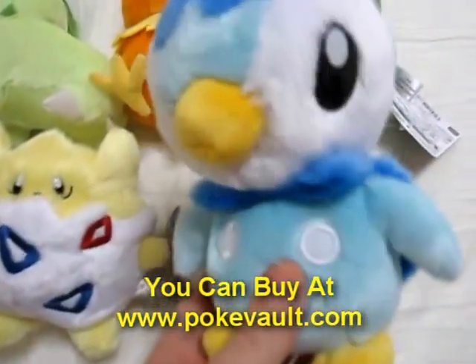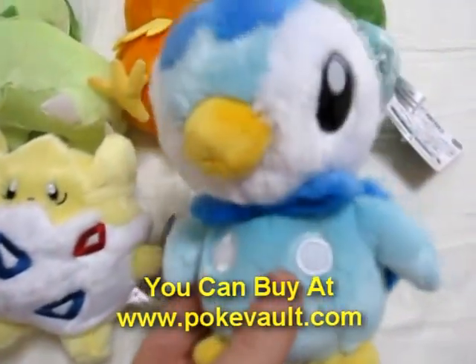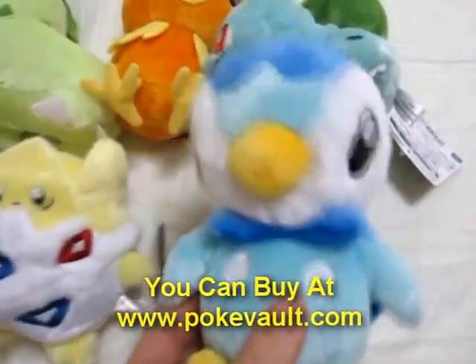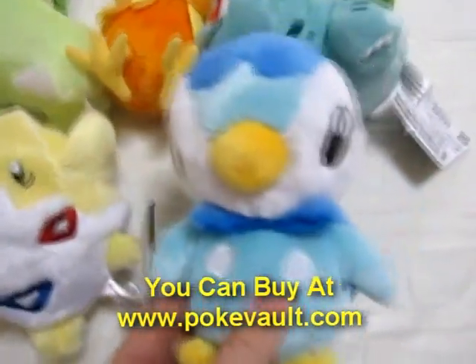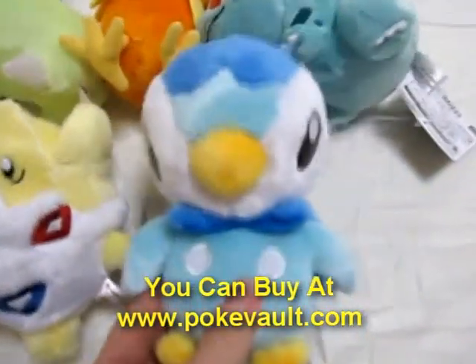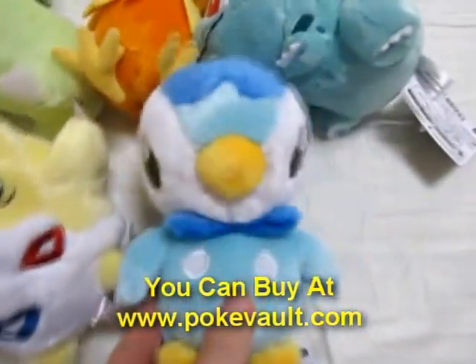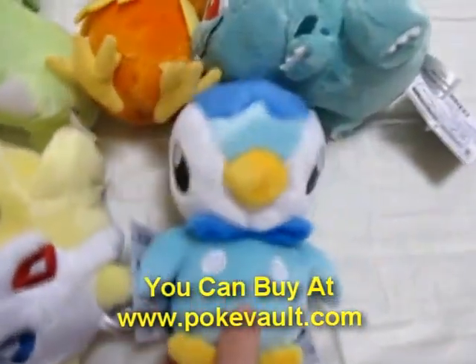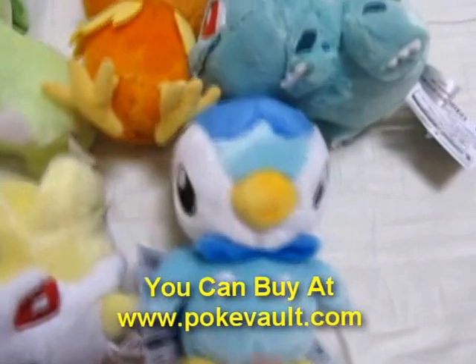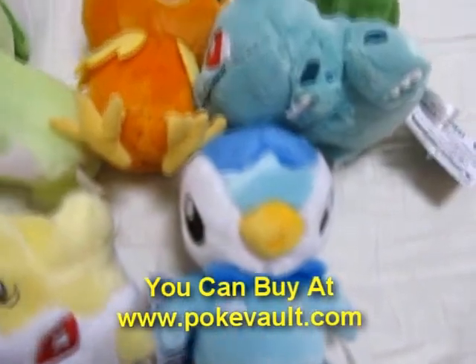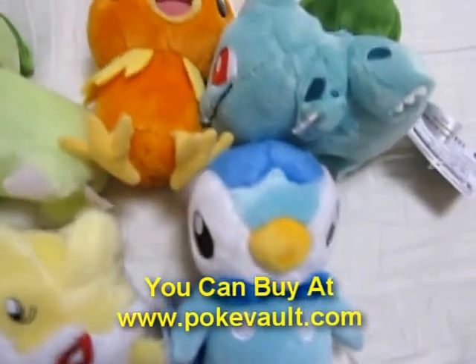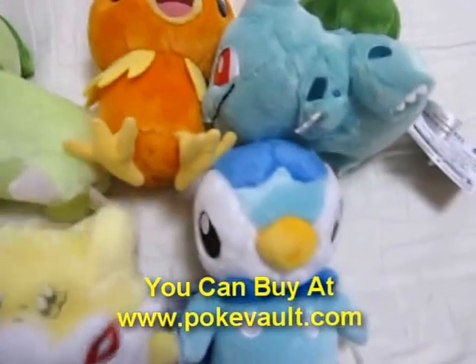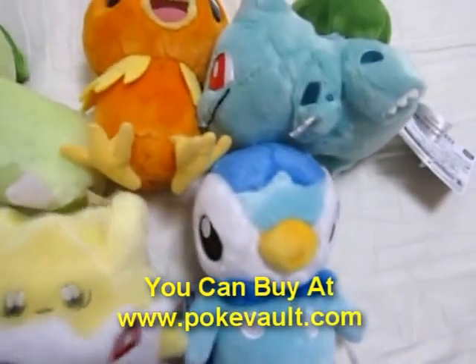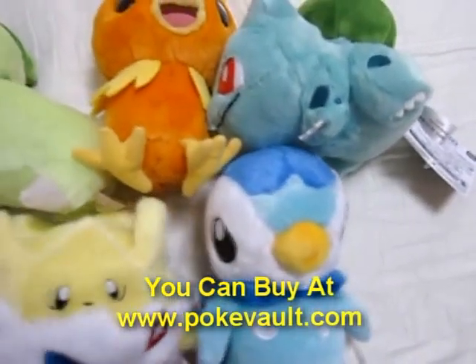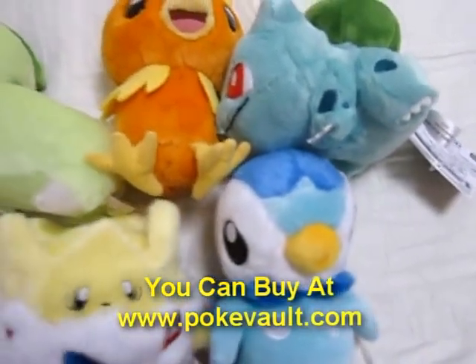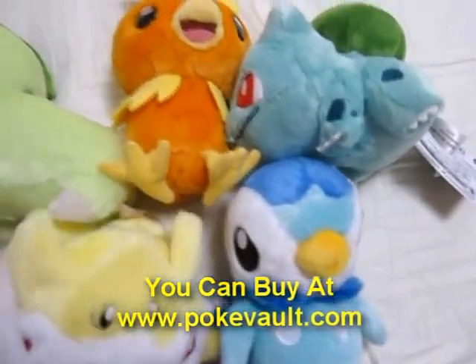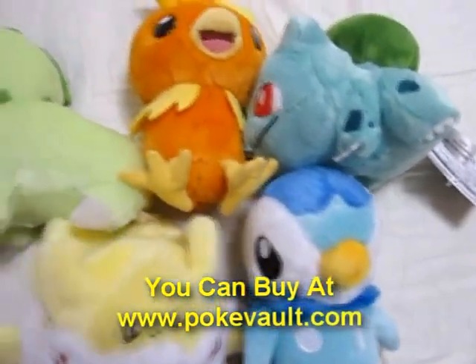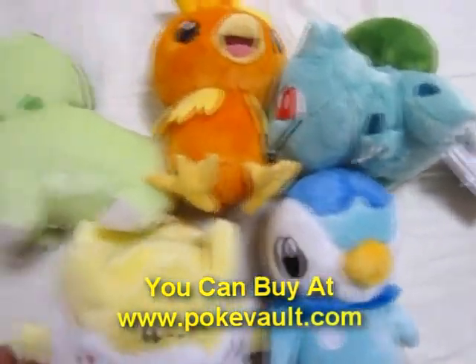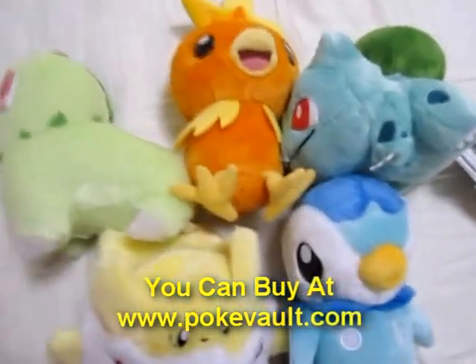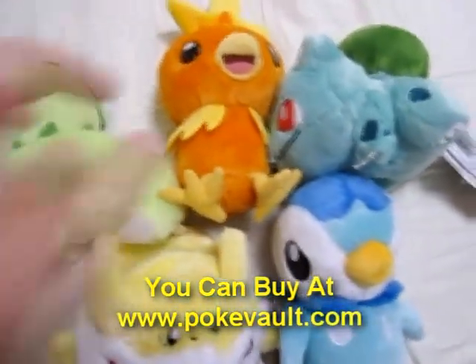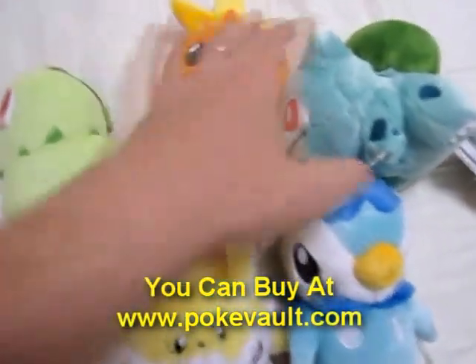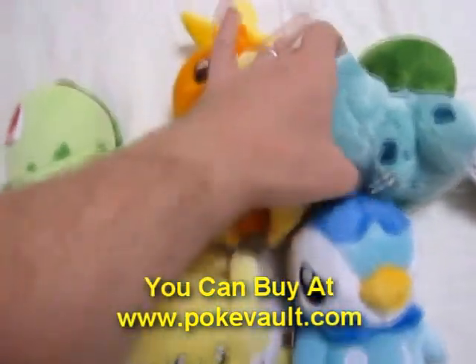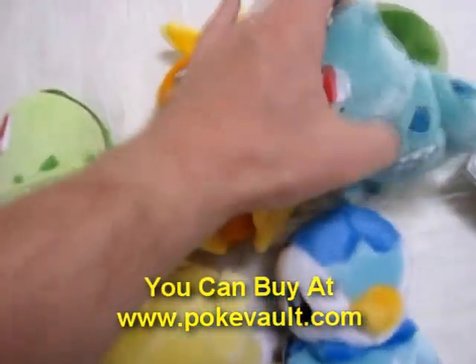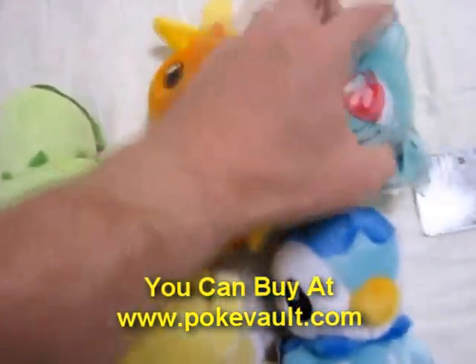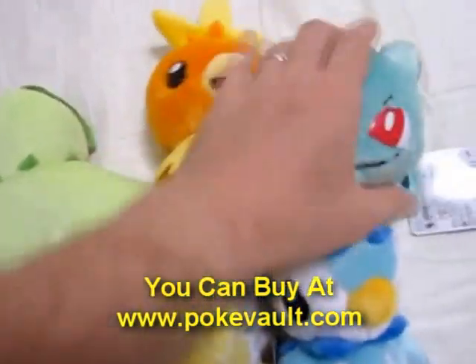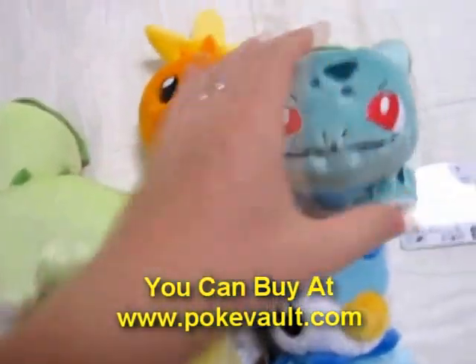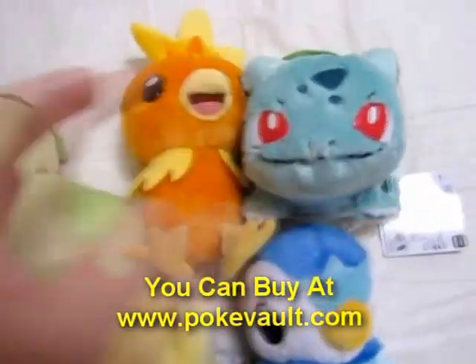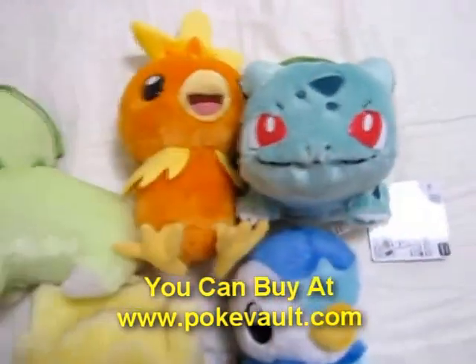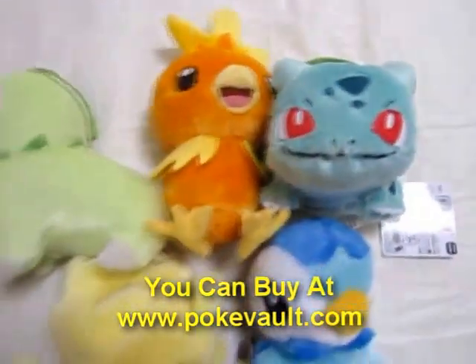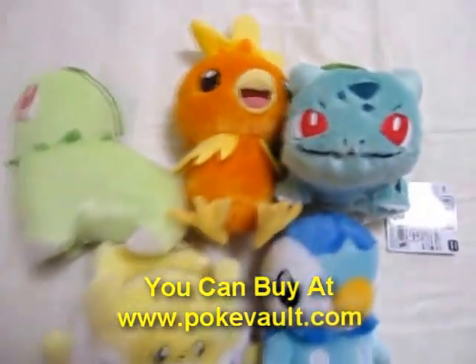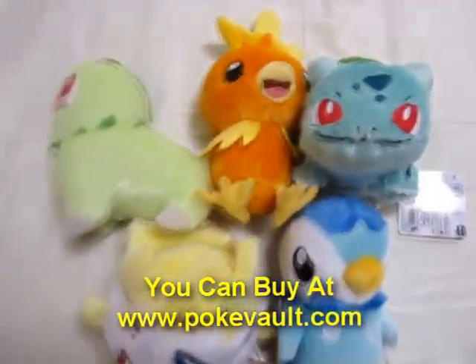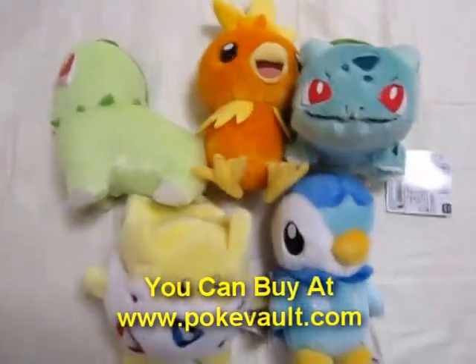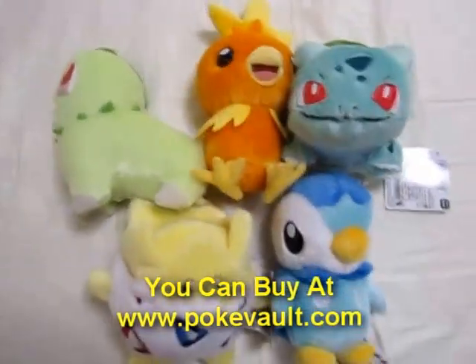I do have these available on my website. If you are interested, check it out.